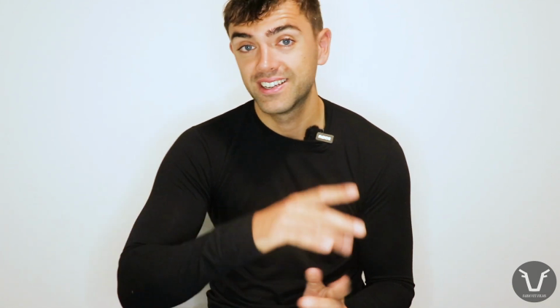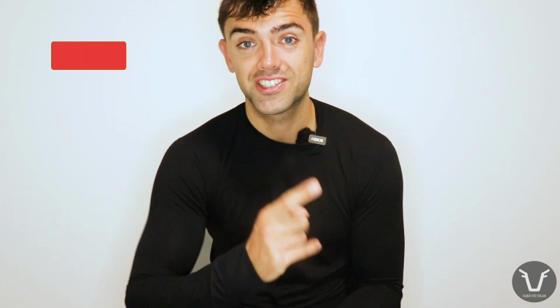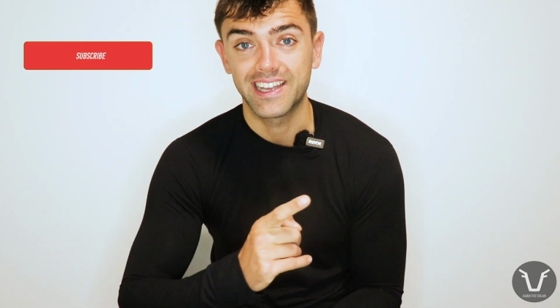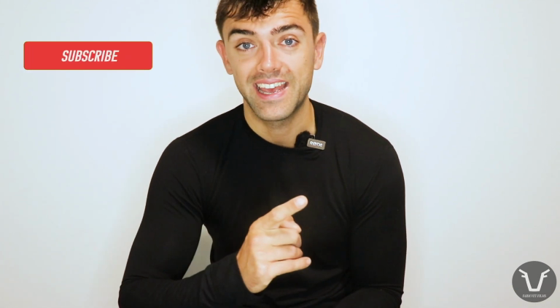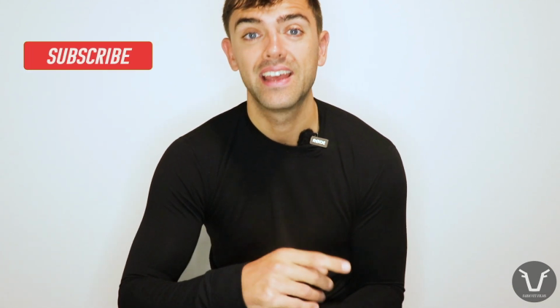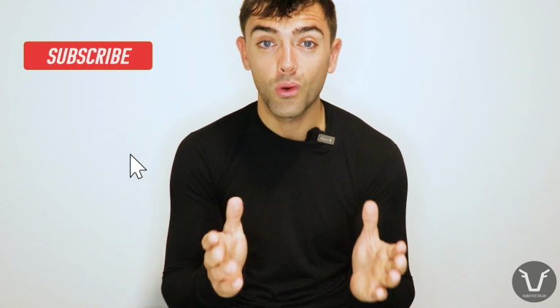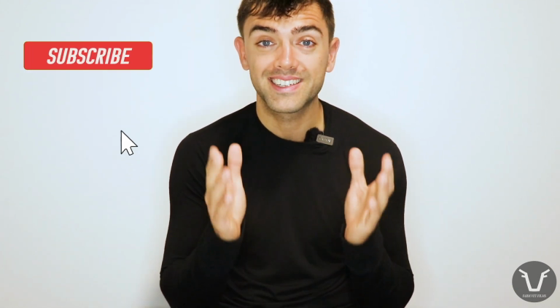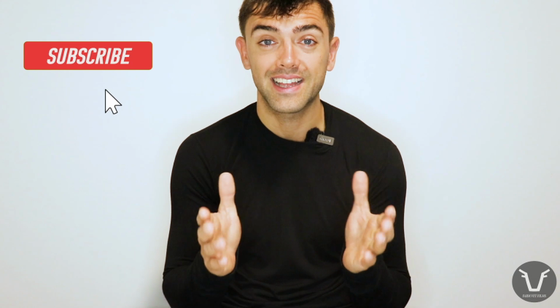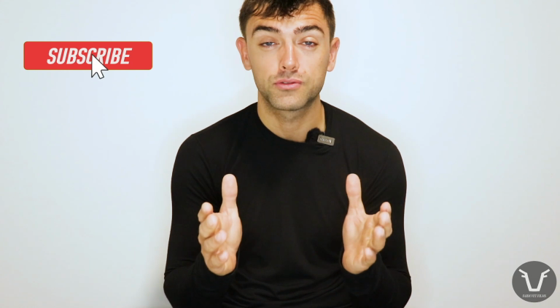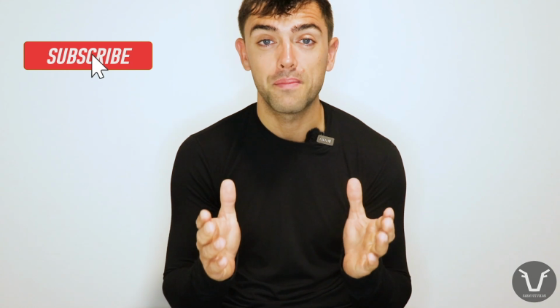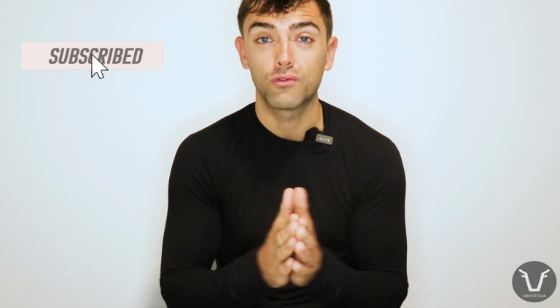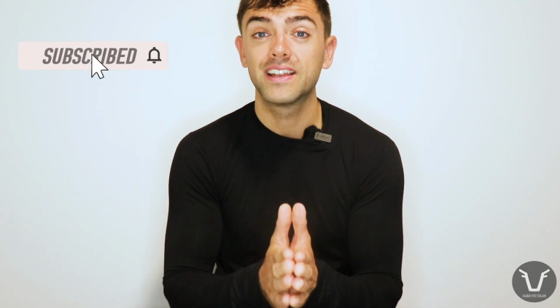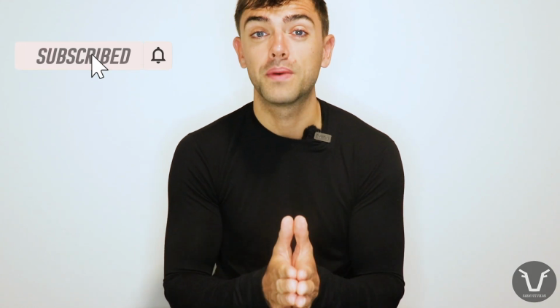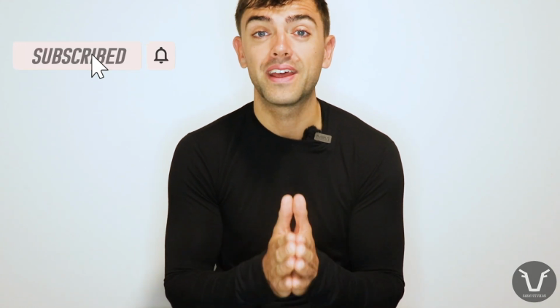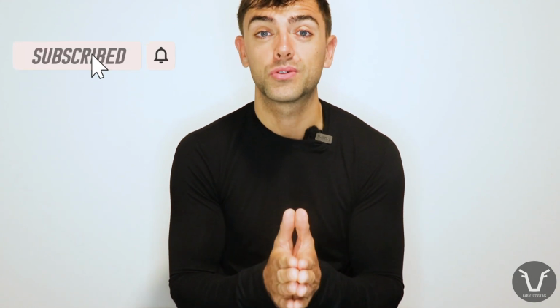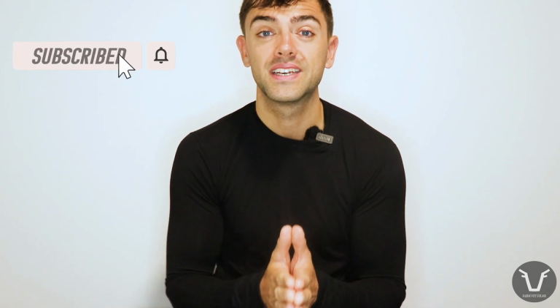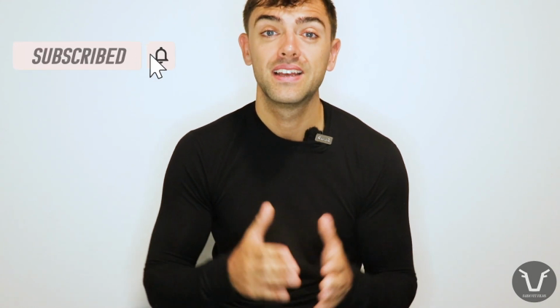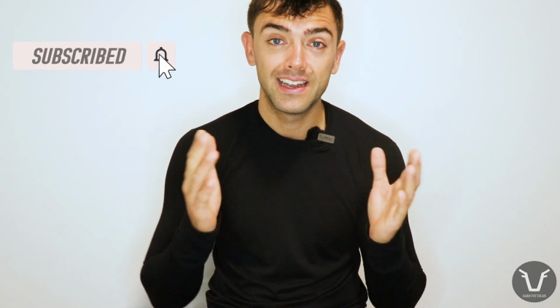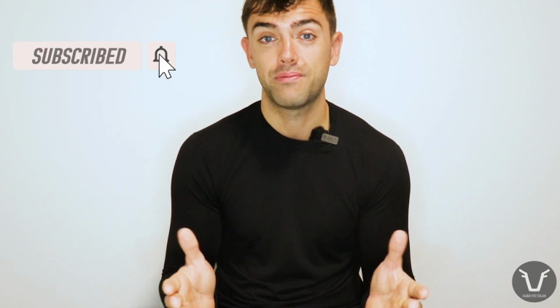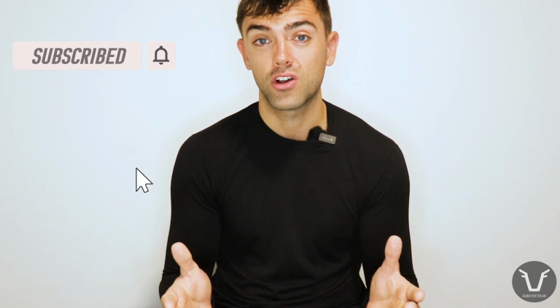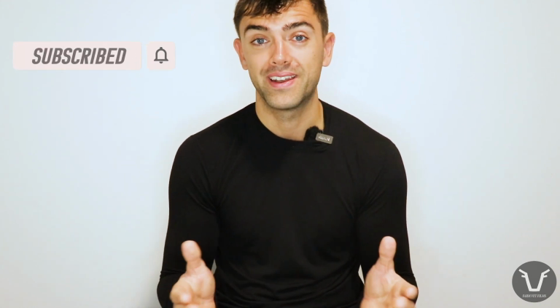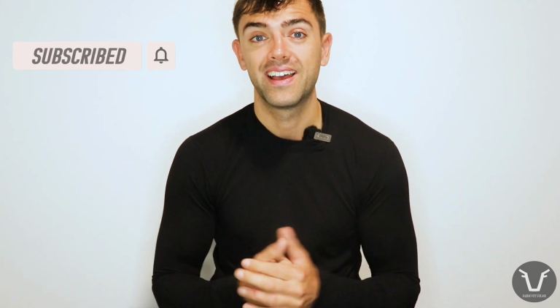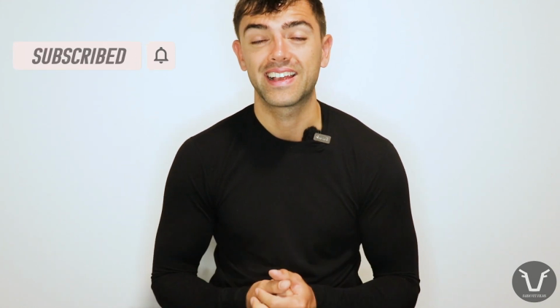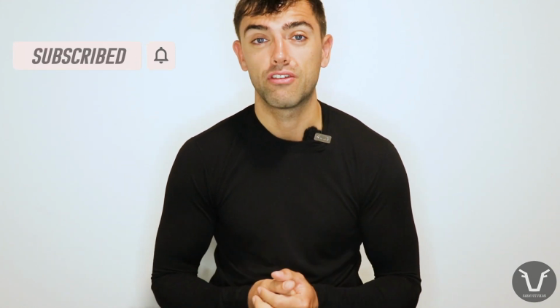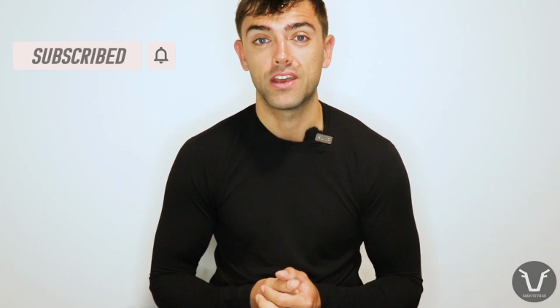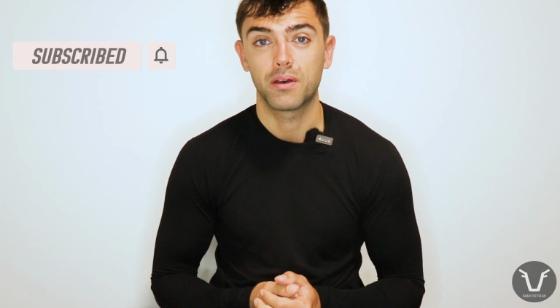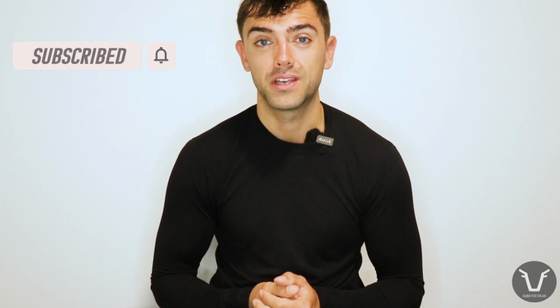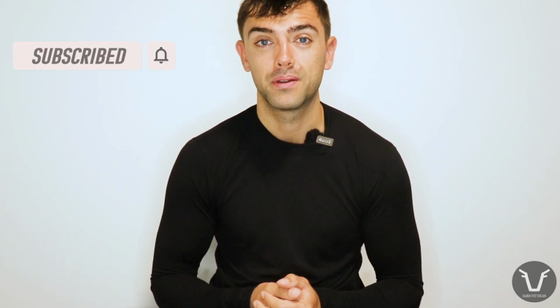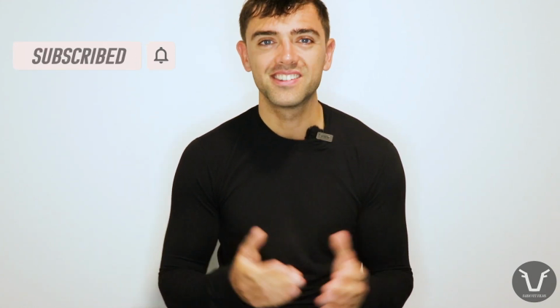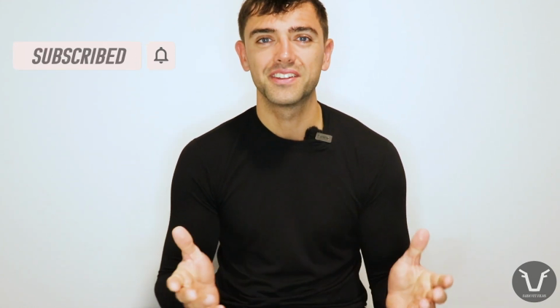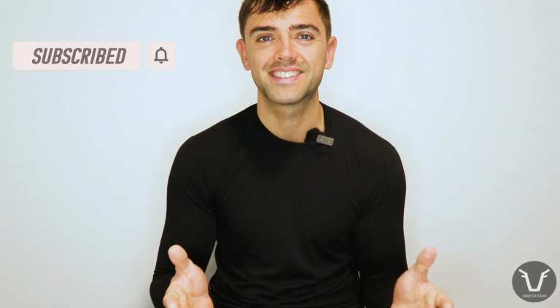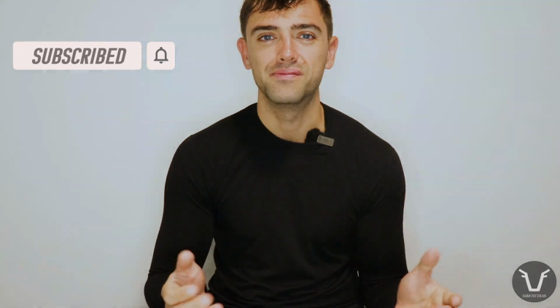To learn more about BVD PIs, just click here. Otherwise, click the subscribe button, ring the little bell next to it, leave me a comment, and give the video a thumbs up. Until next time.